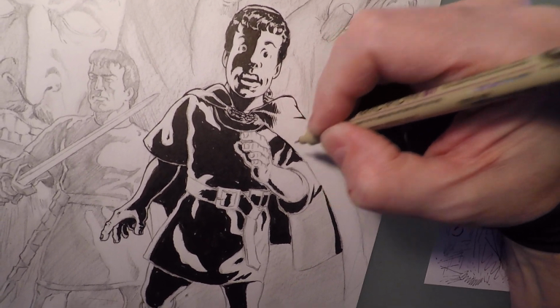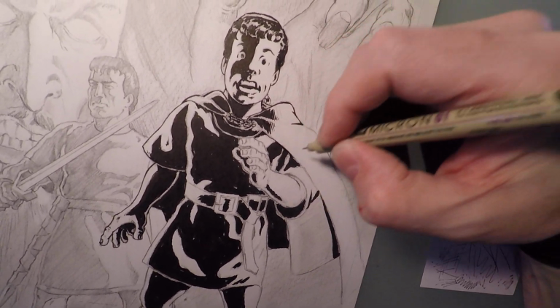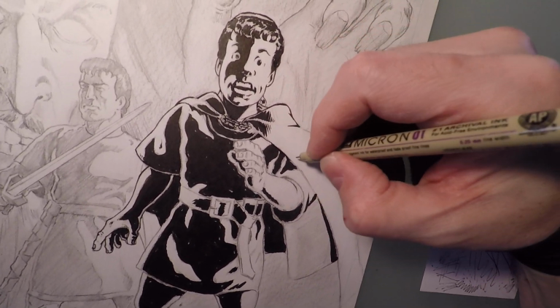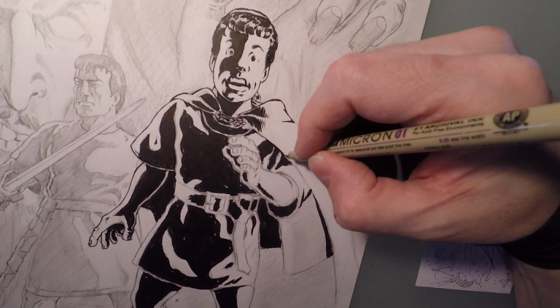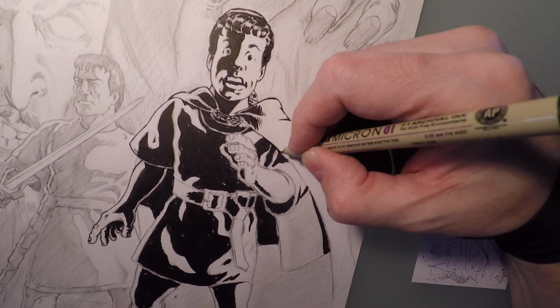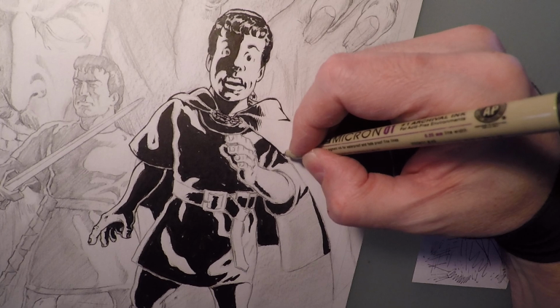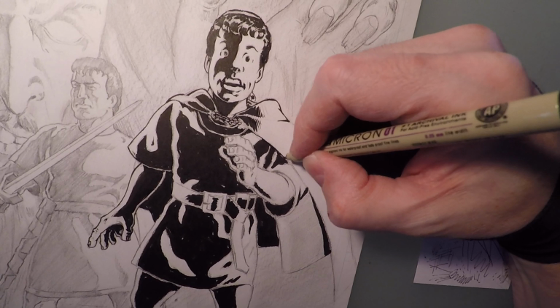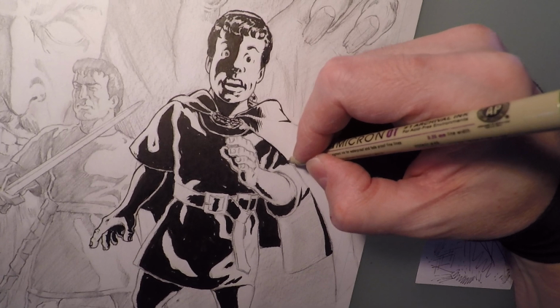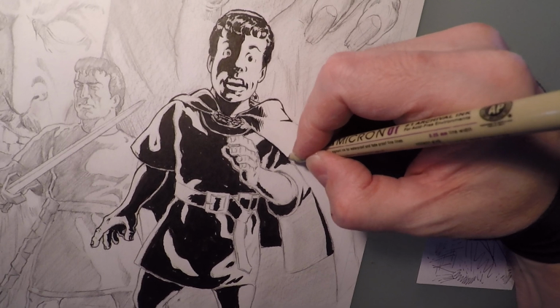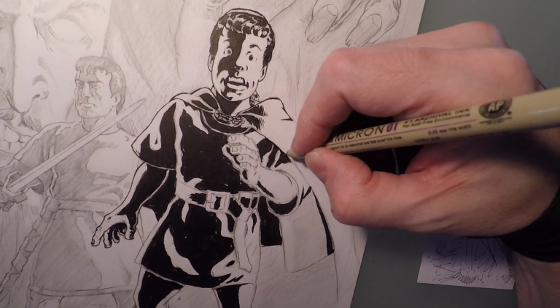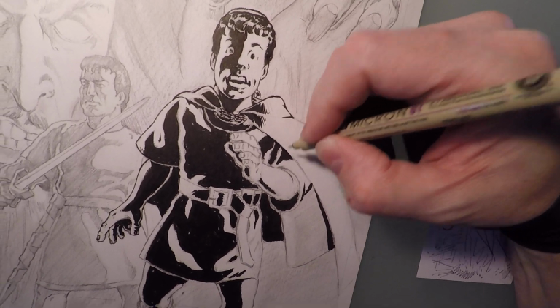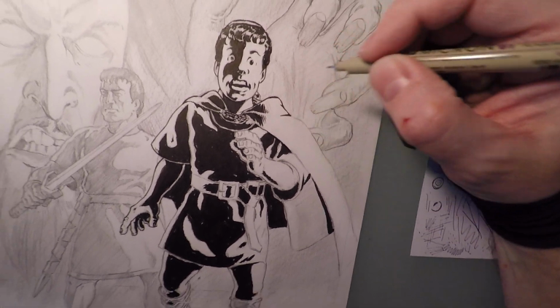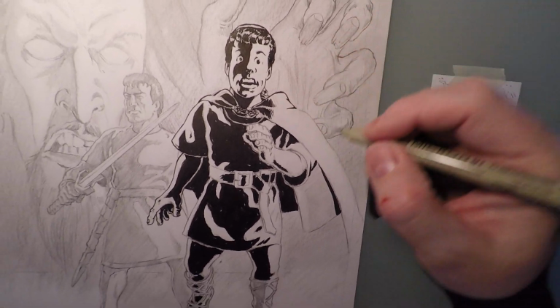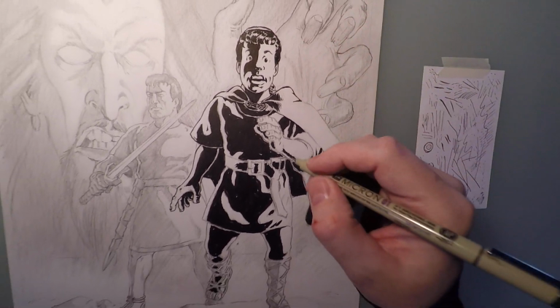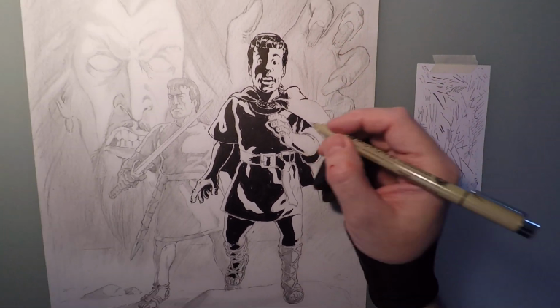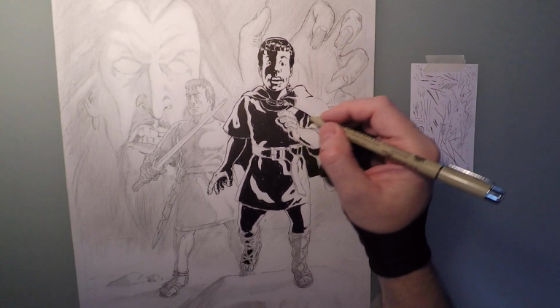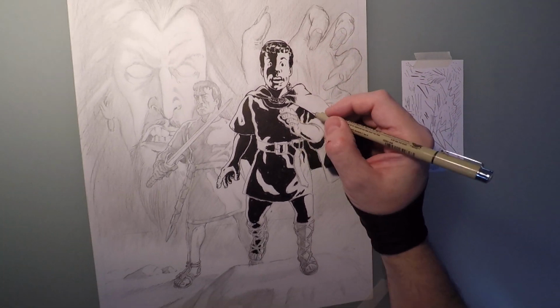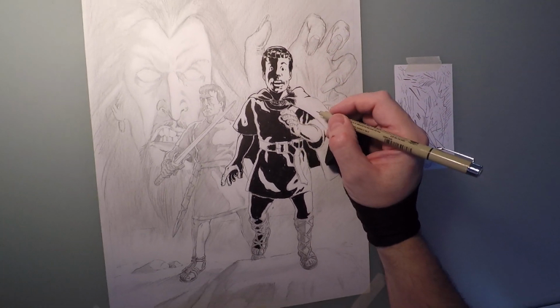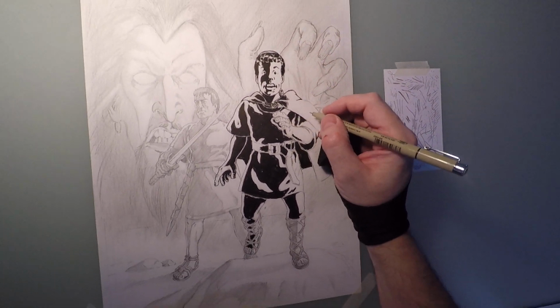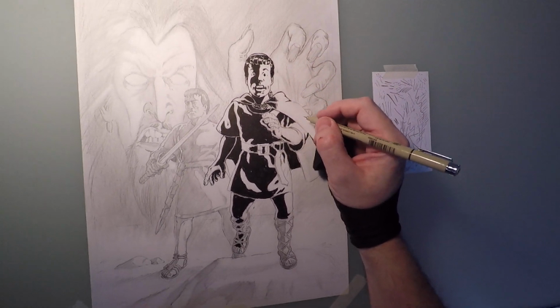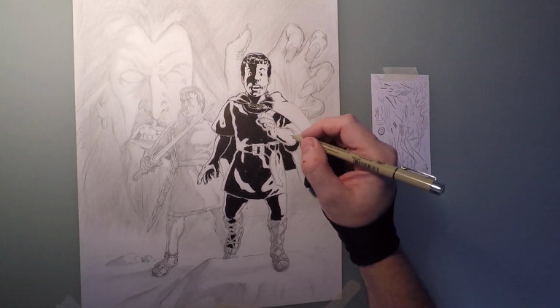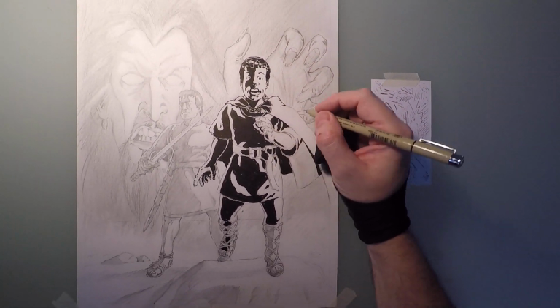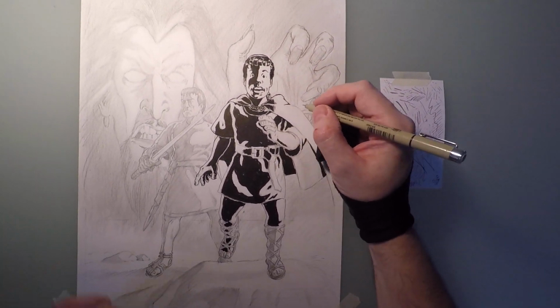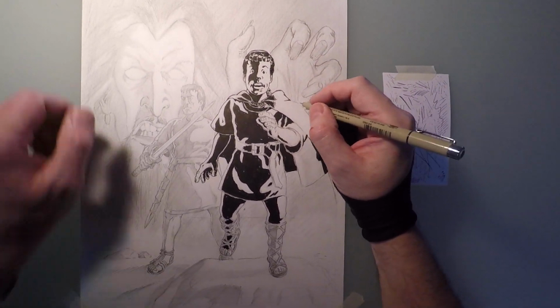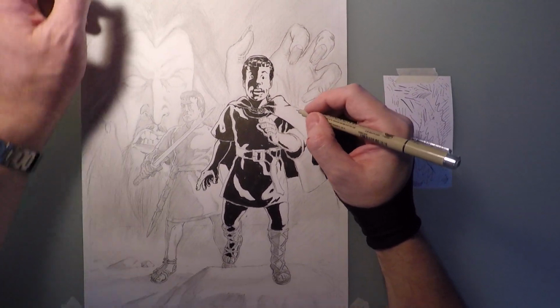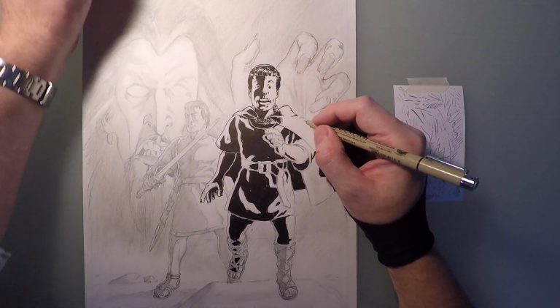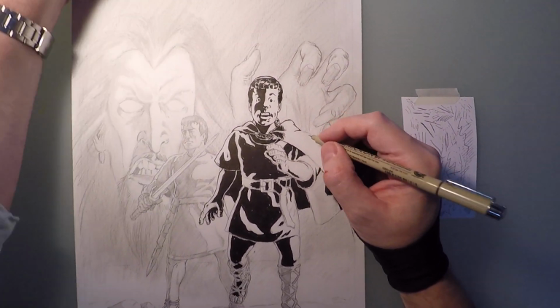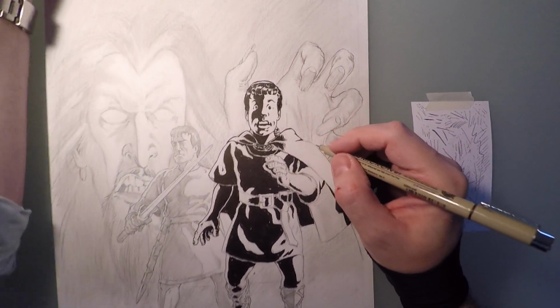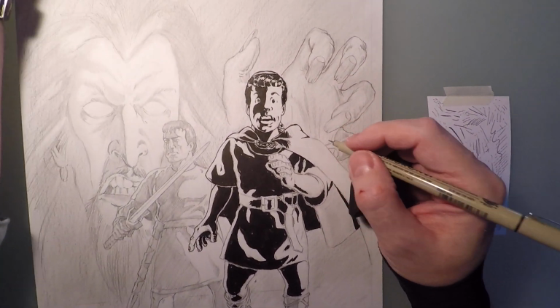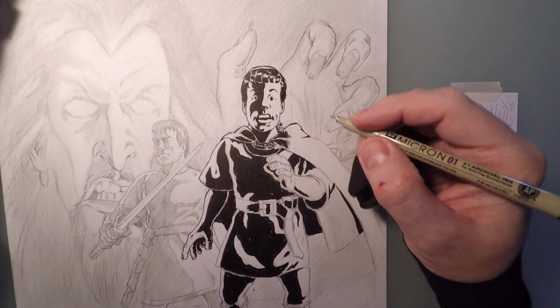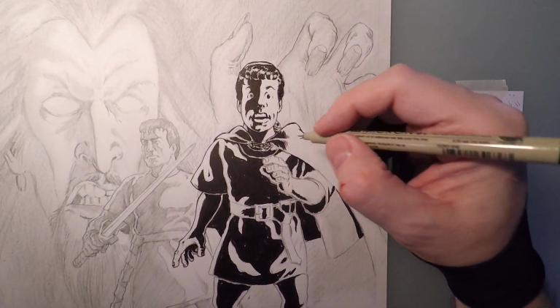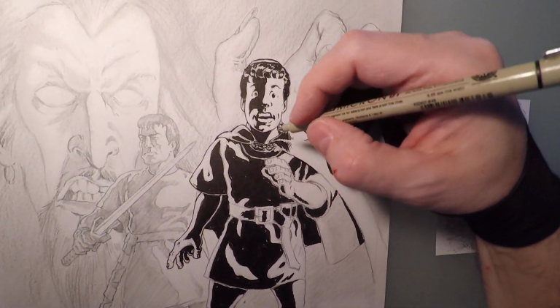I'm running these shadow lines right up to the cloak. So that's all set.